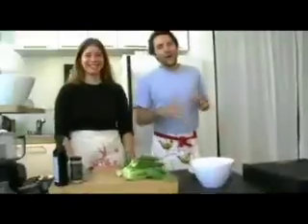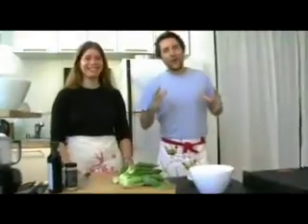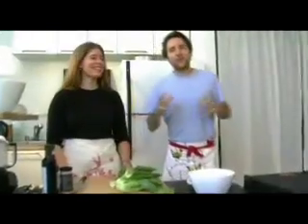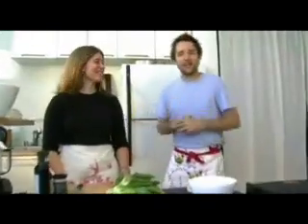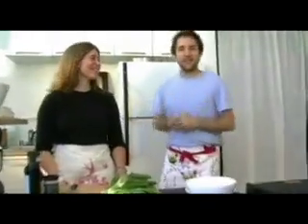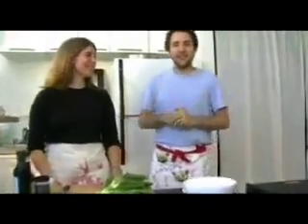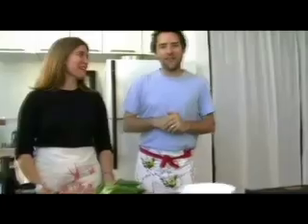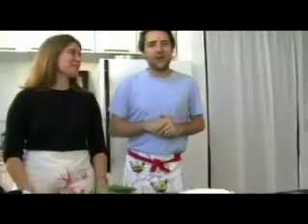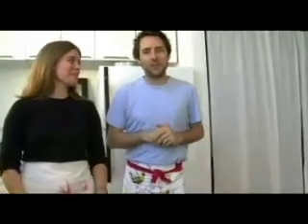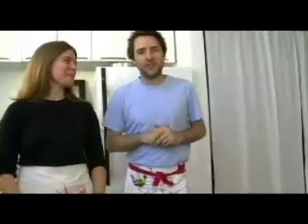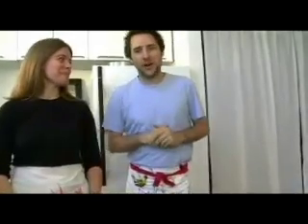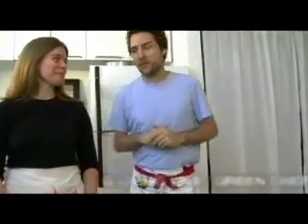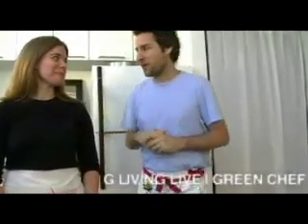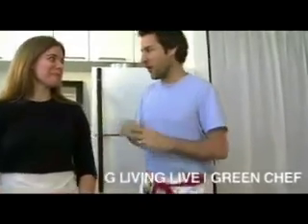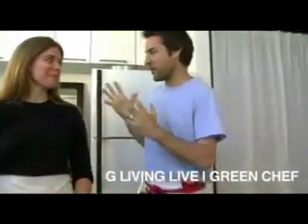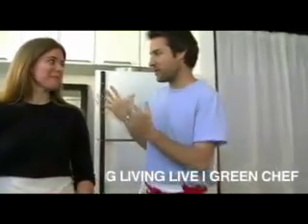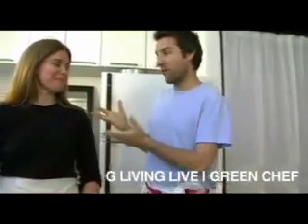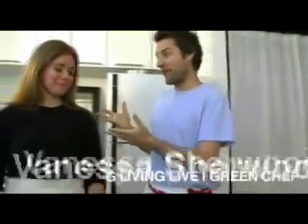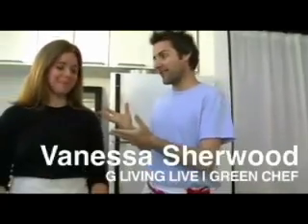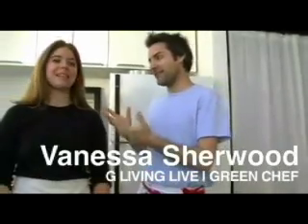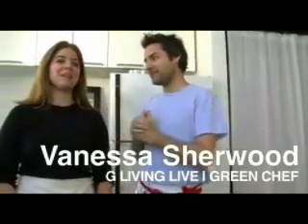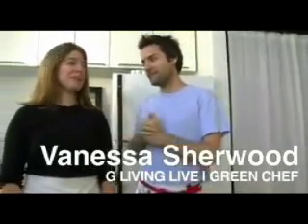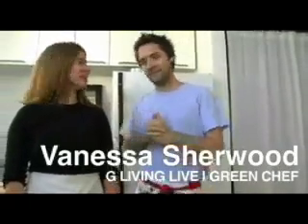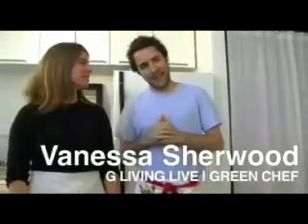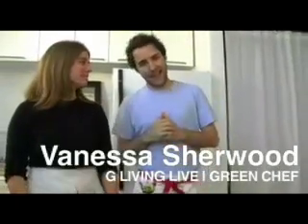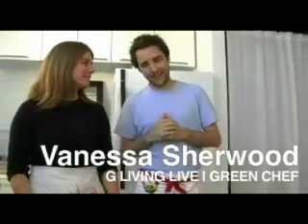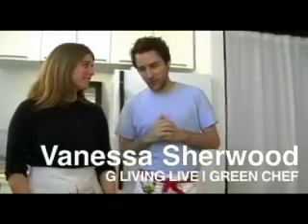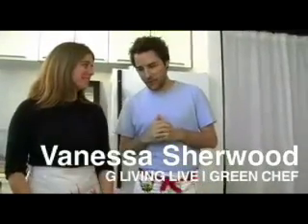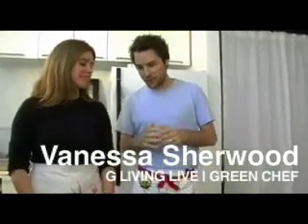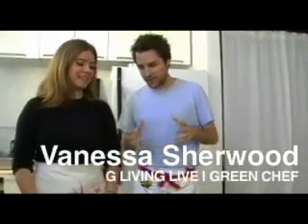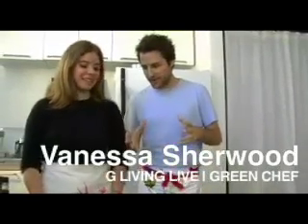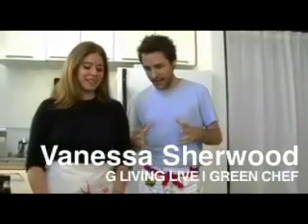Welcome back to G Living, everyone. I'm Boise Thomas with our green chef, Vanessa. Hello there.